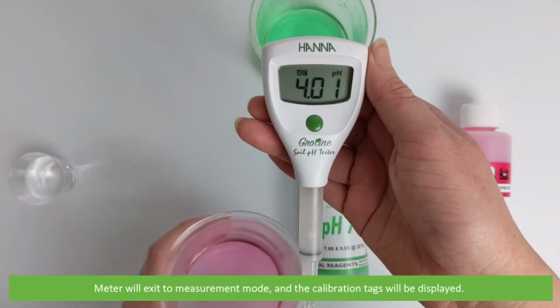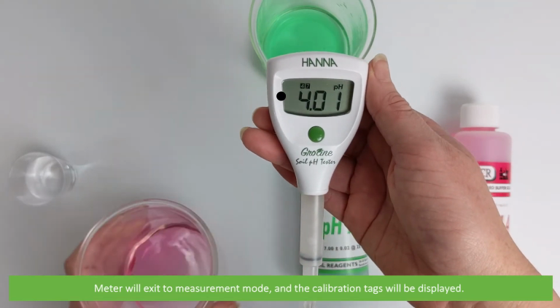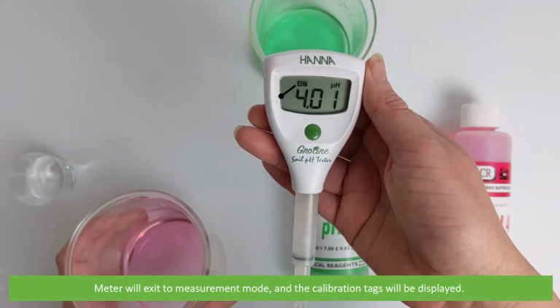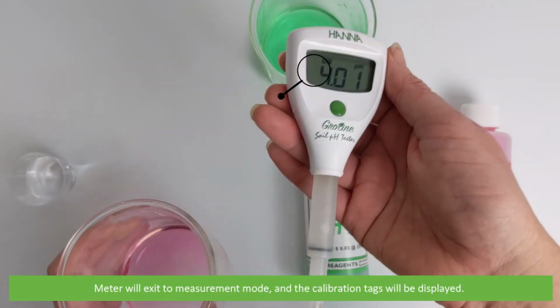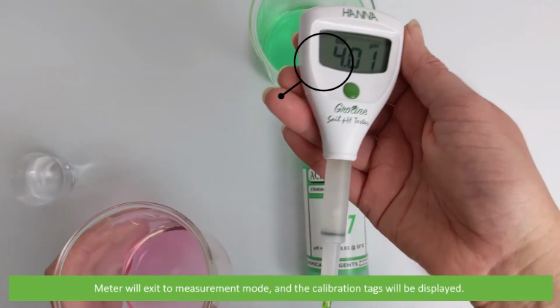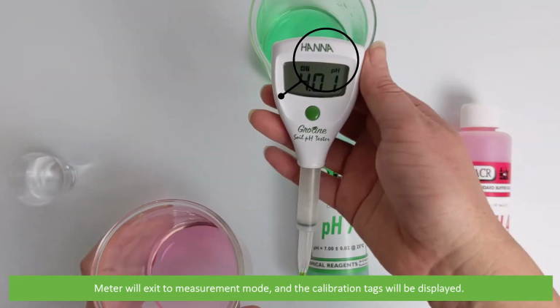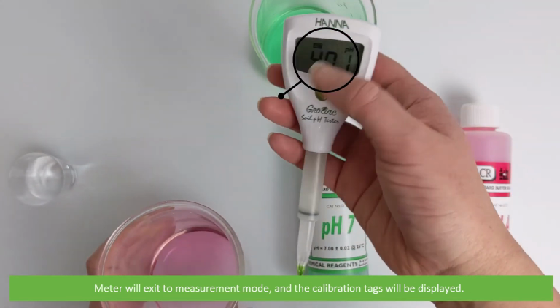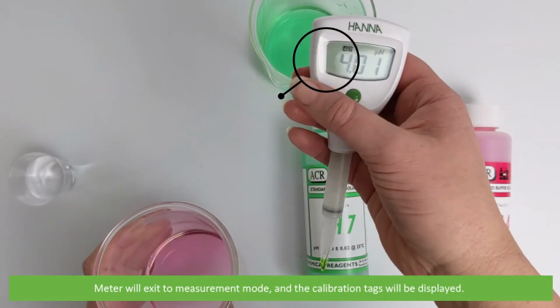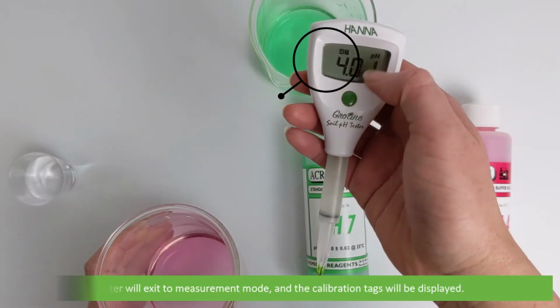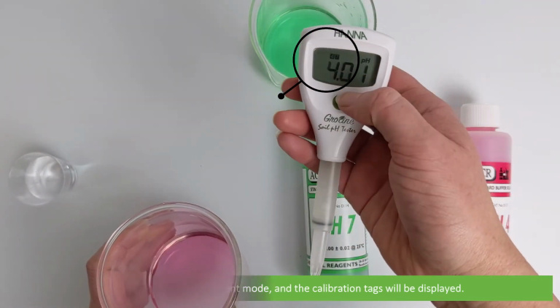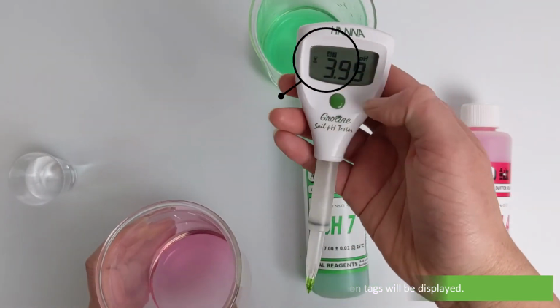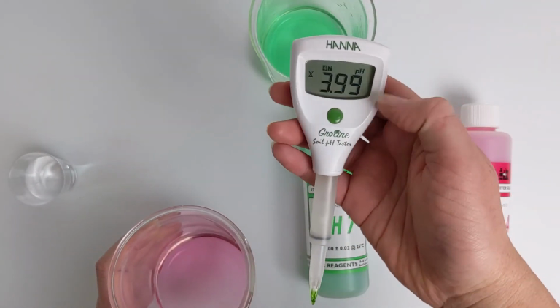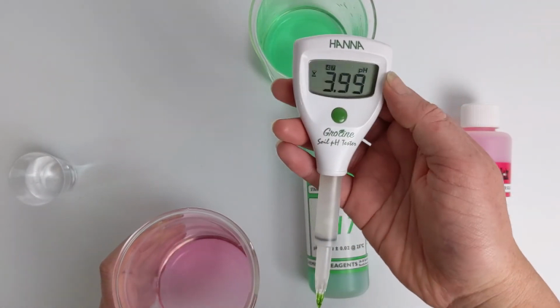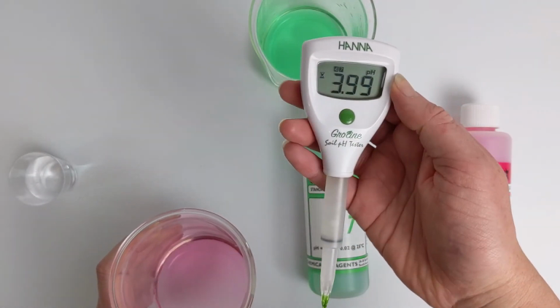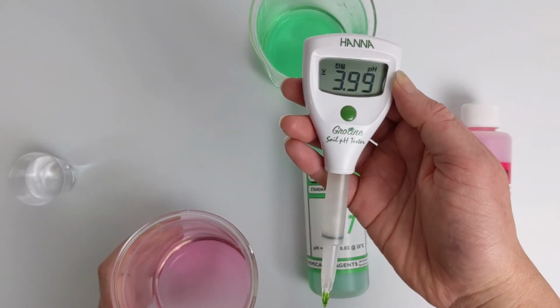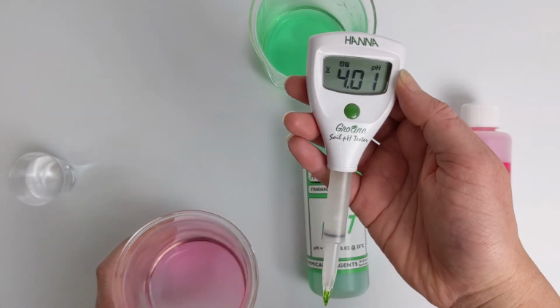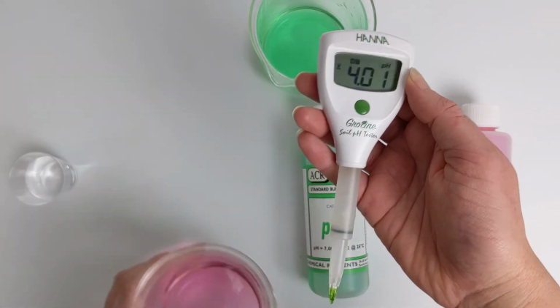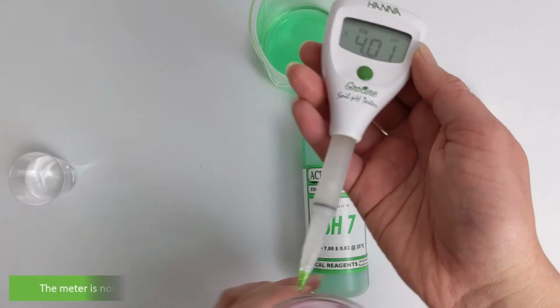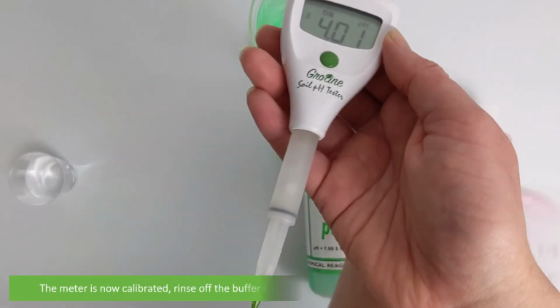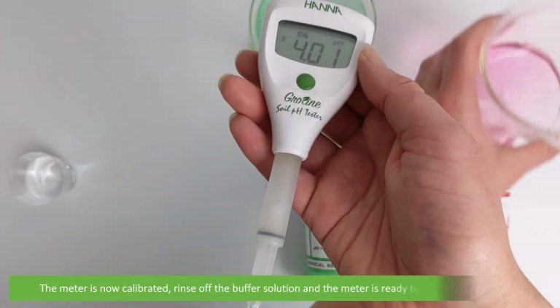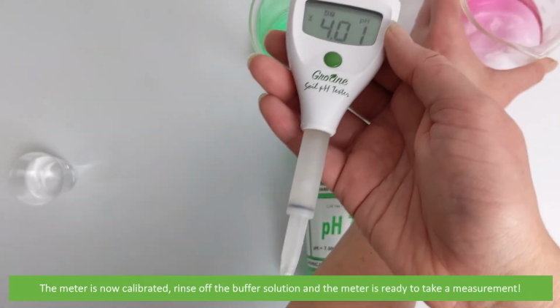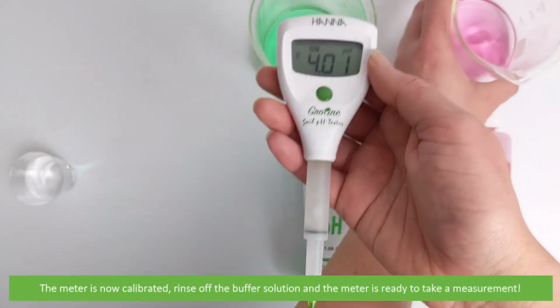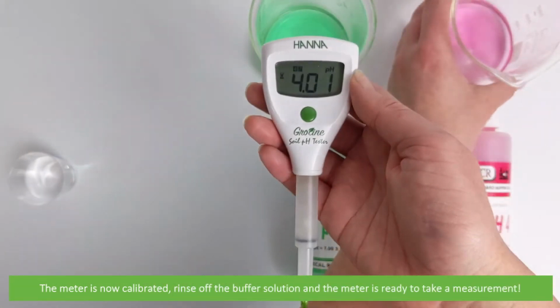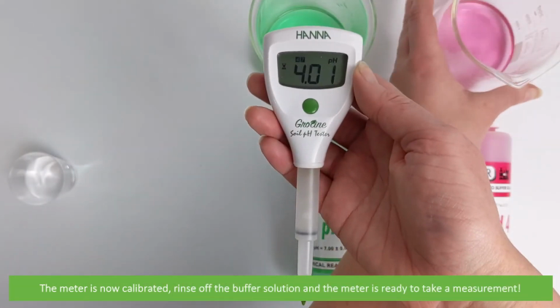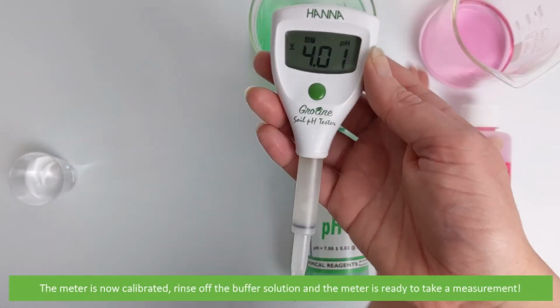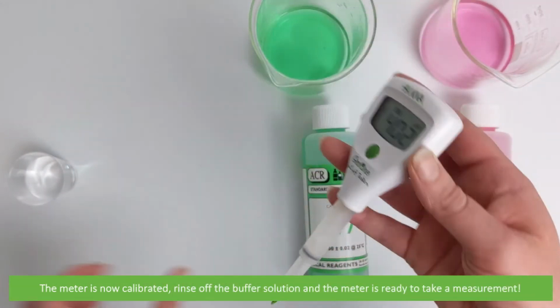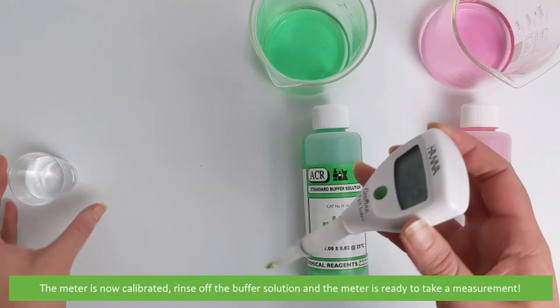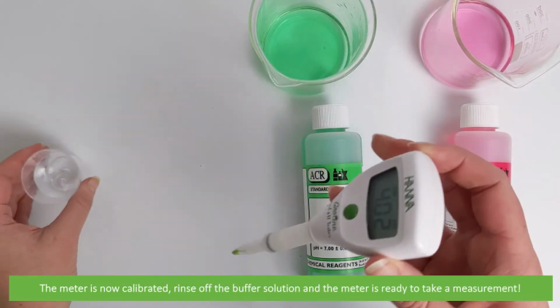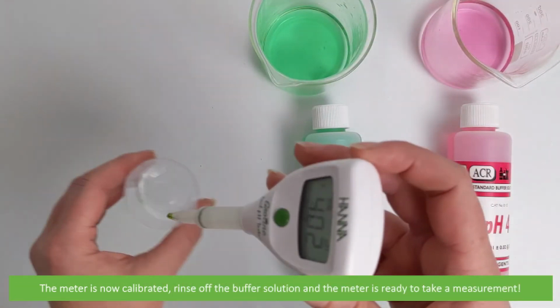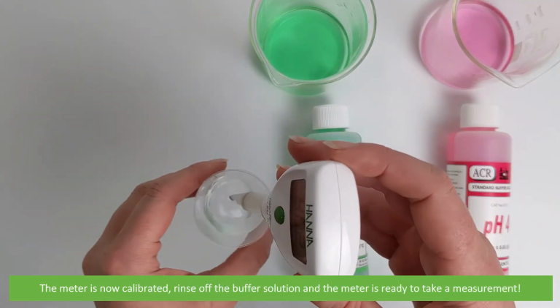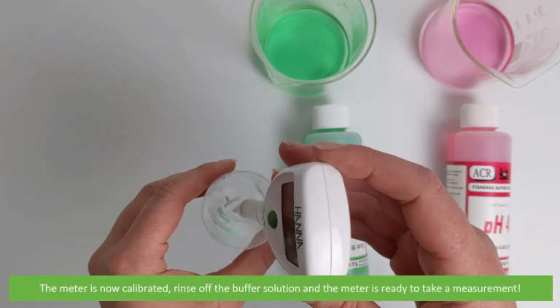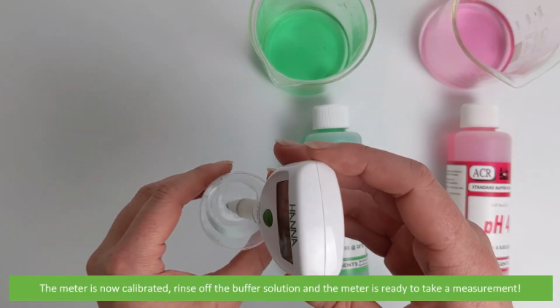The calibration tags will be displayed. The meter is now calibrated. Rinse off the buffer solution and the meter is ready to take a measurement.